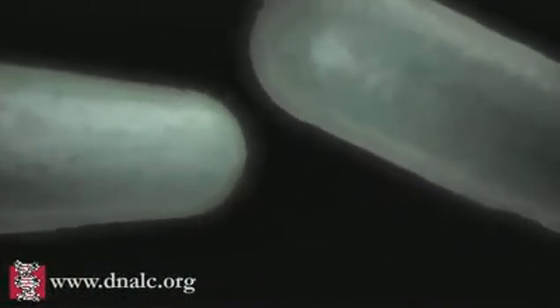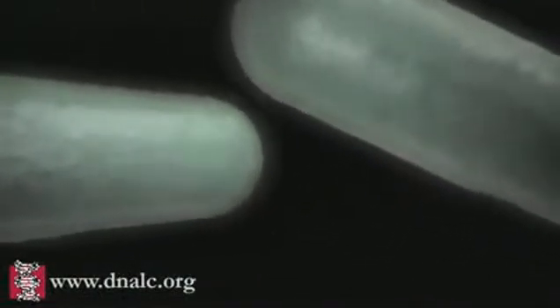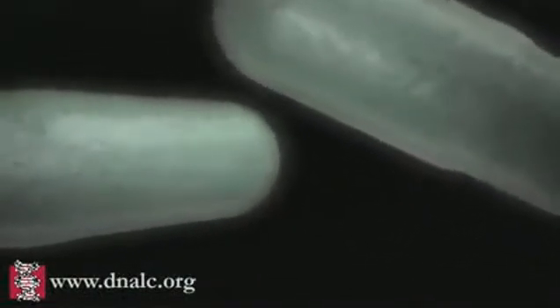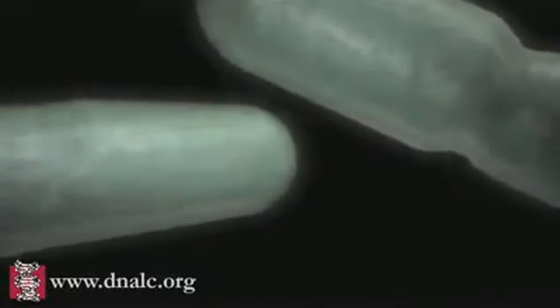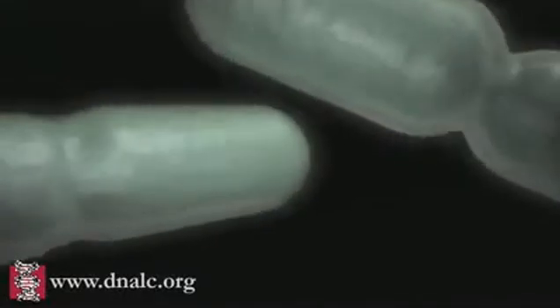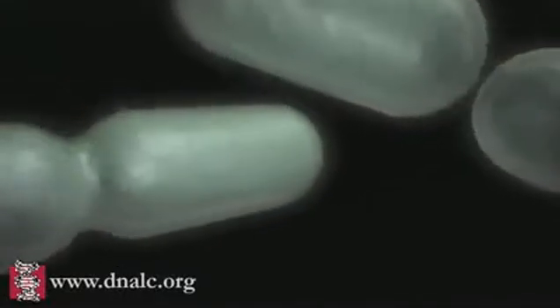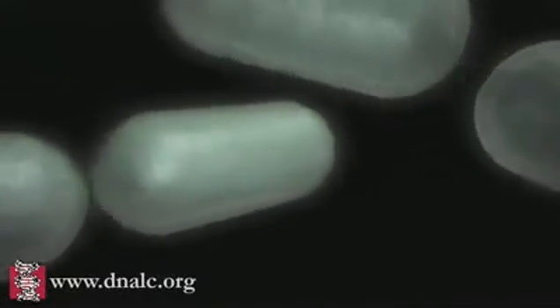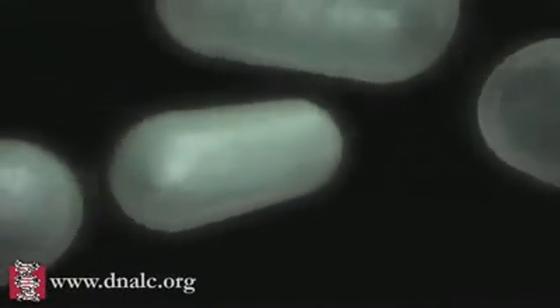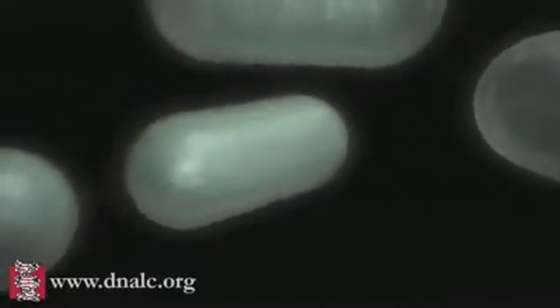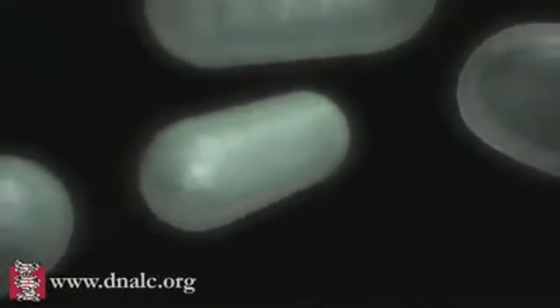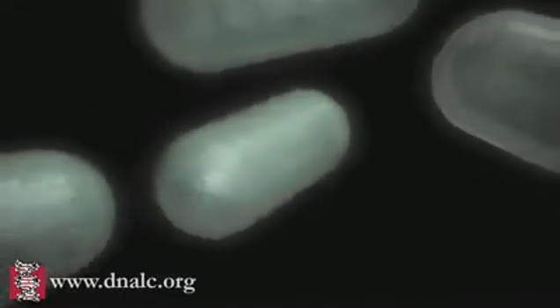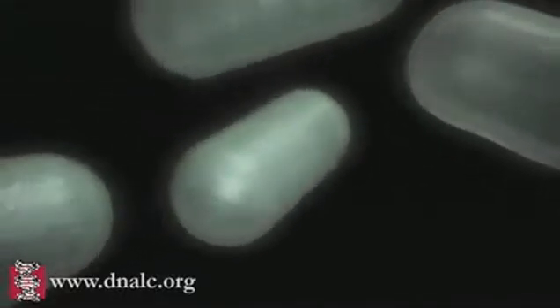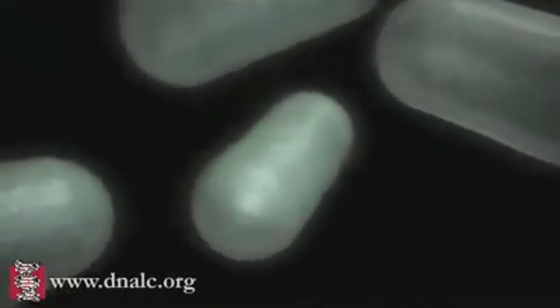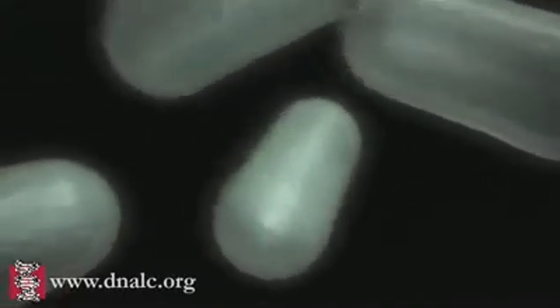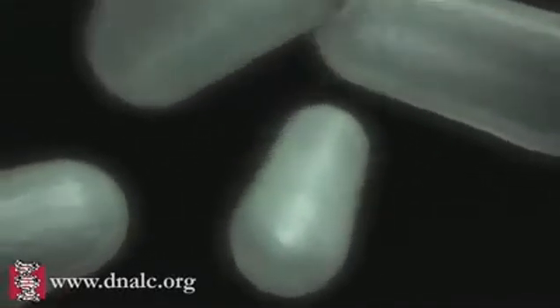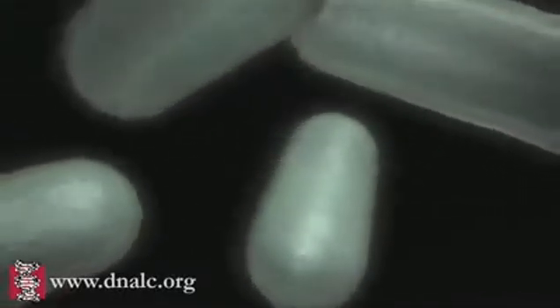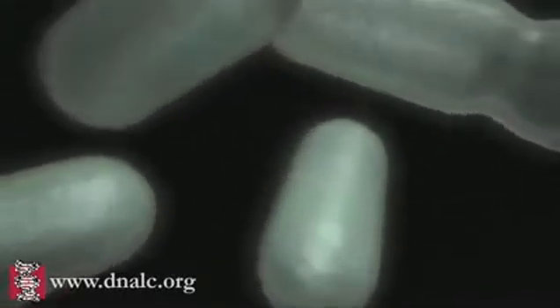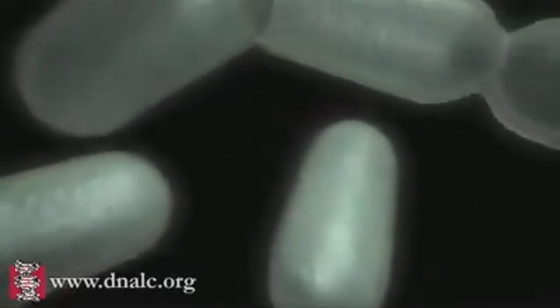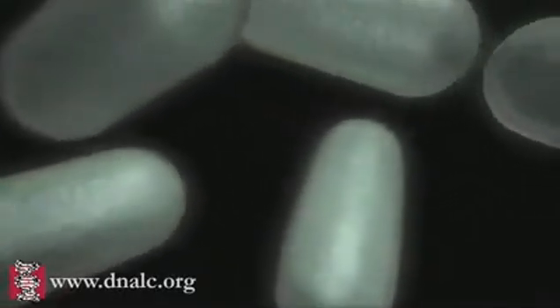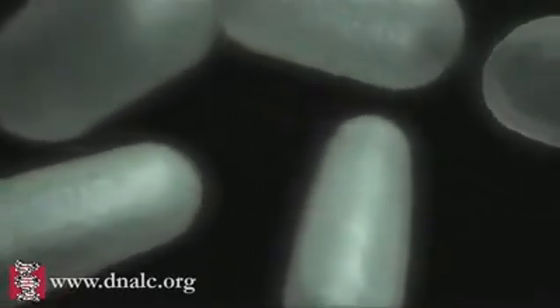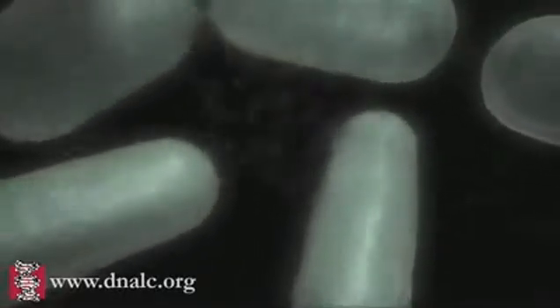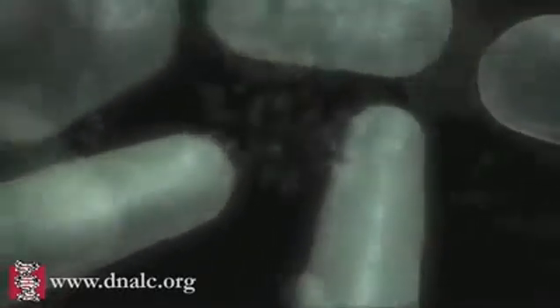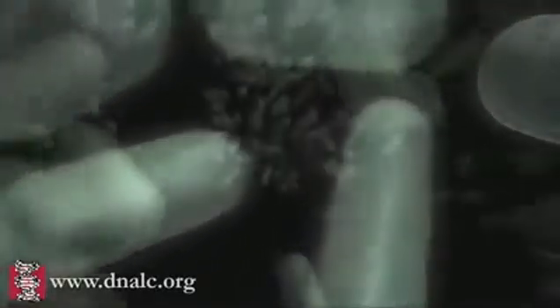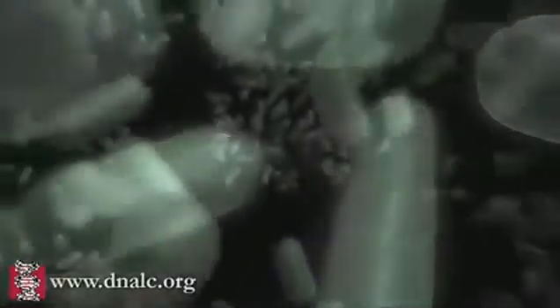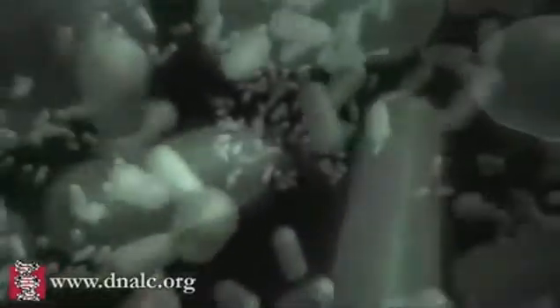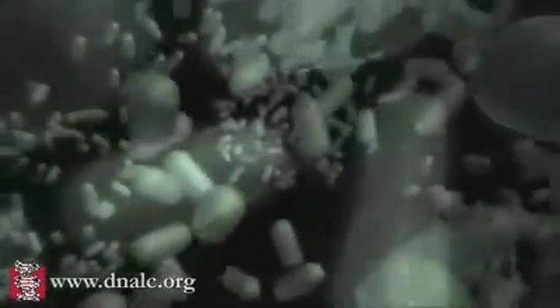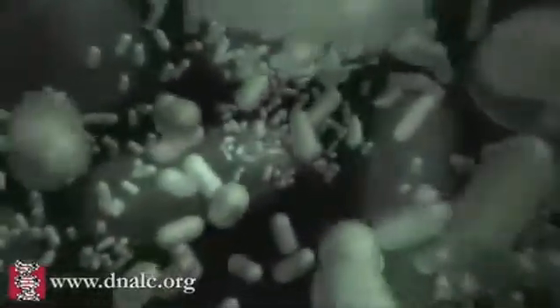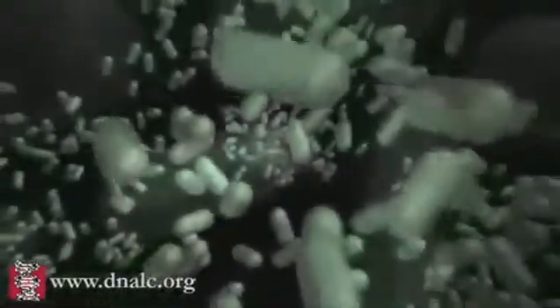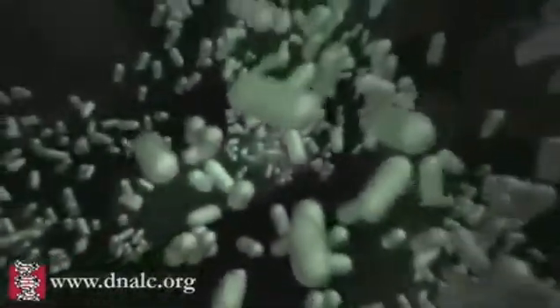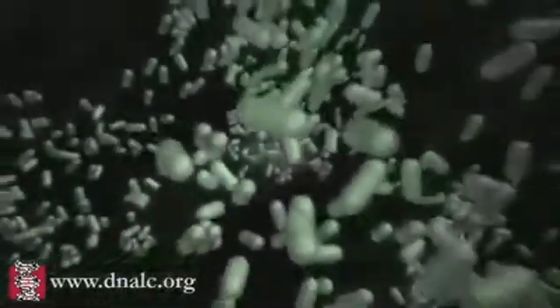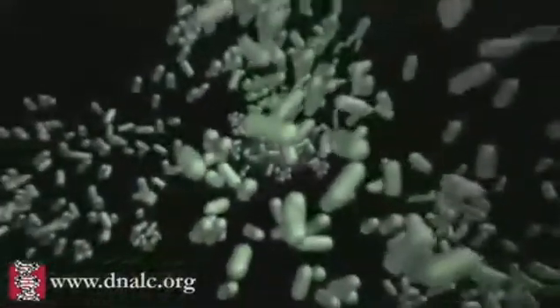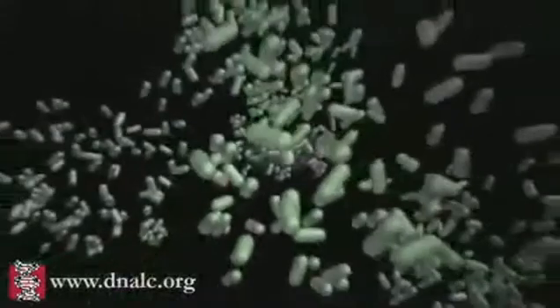The bacteria duly manufacture whatever protein the gene codes for, and so the desired product is made.